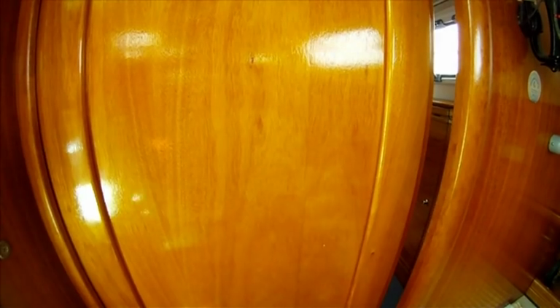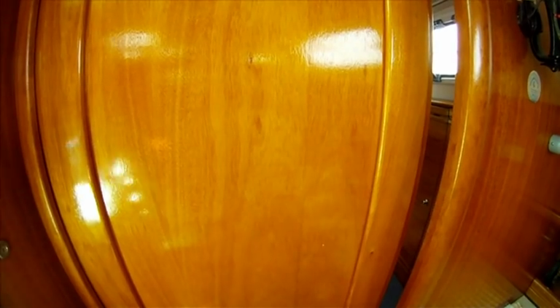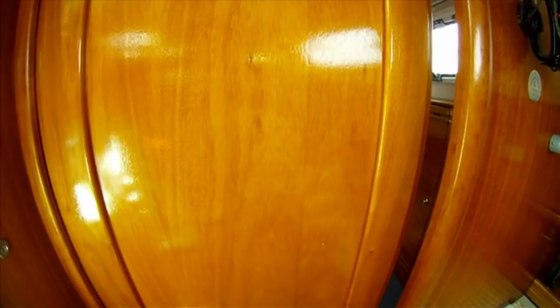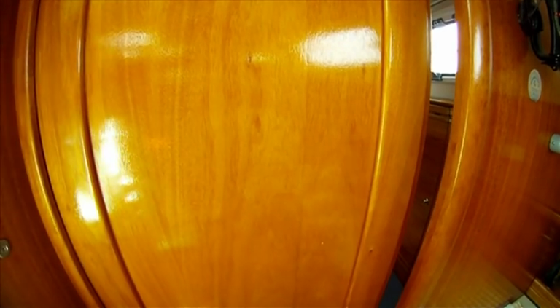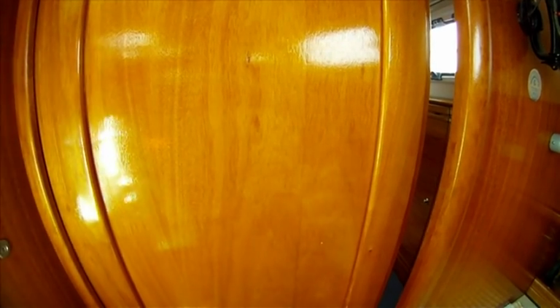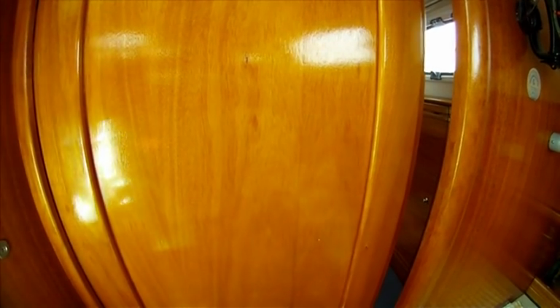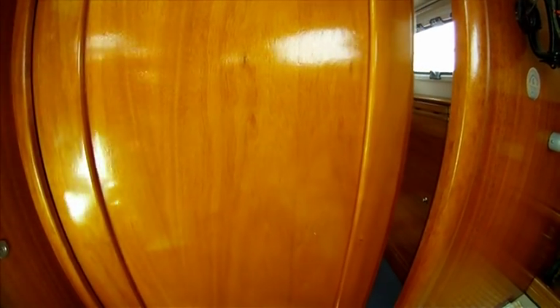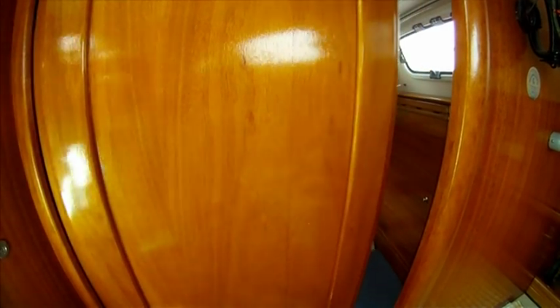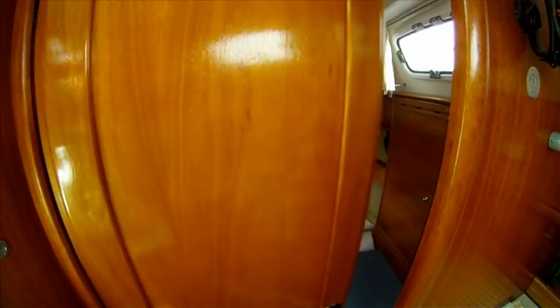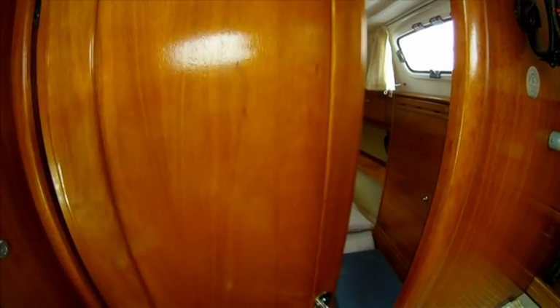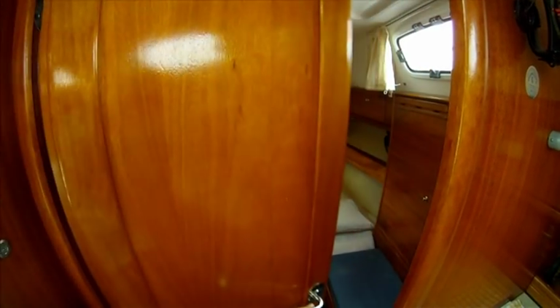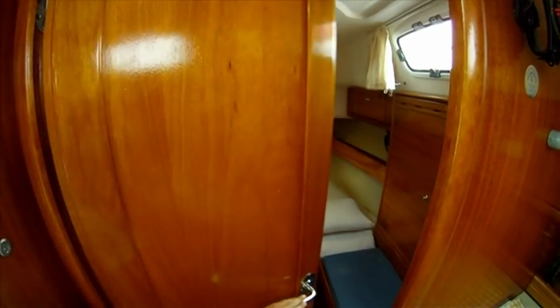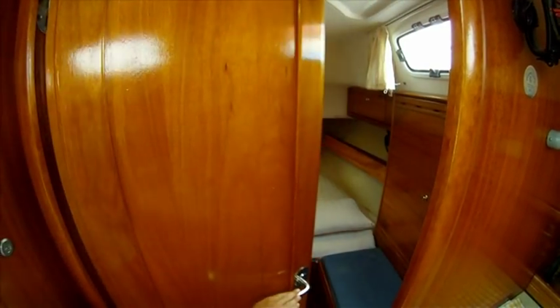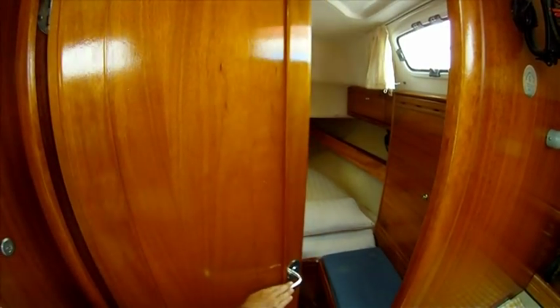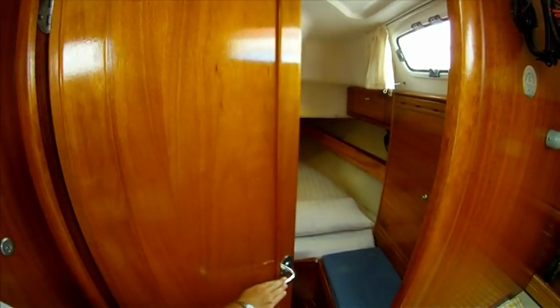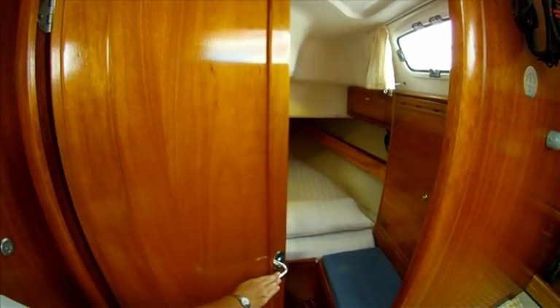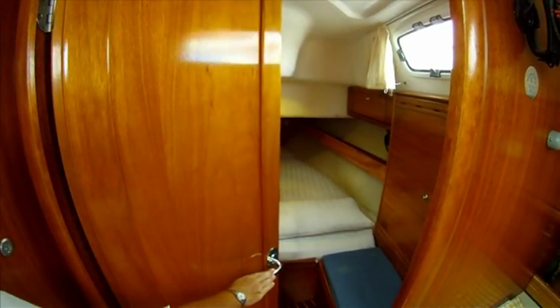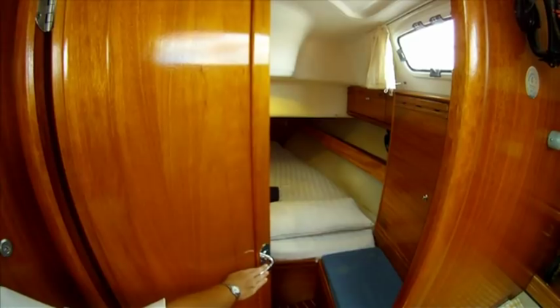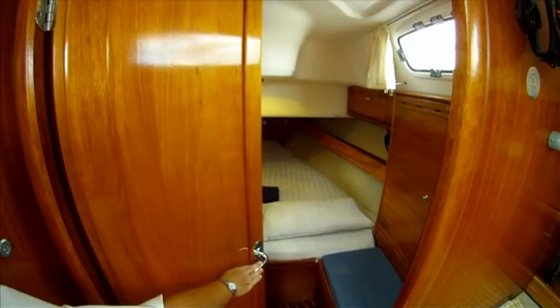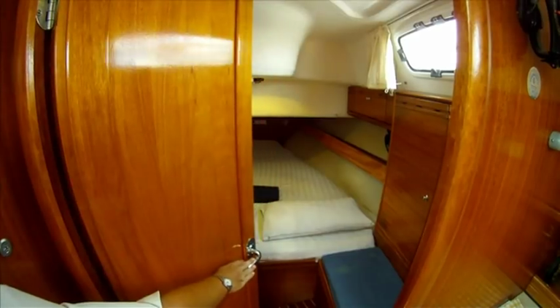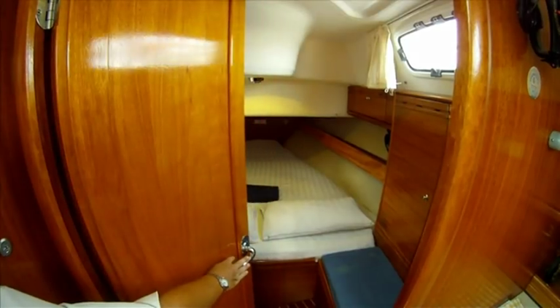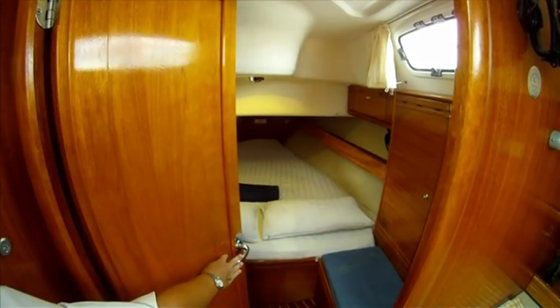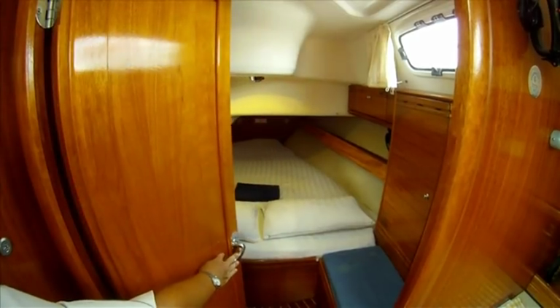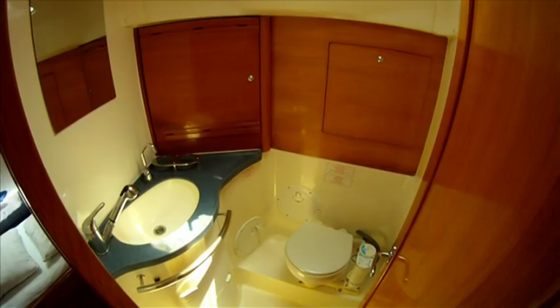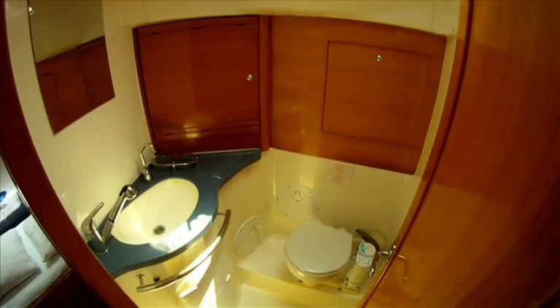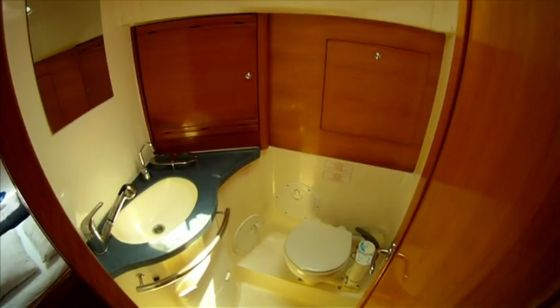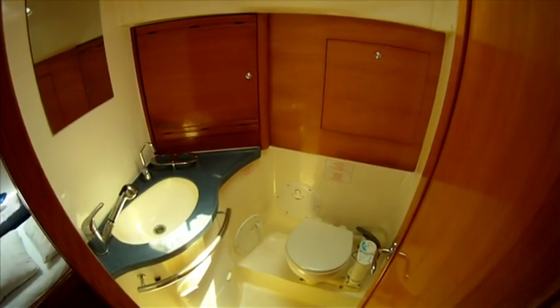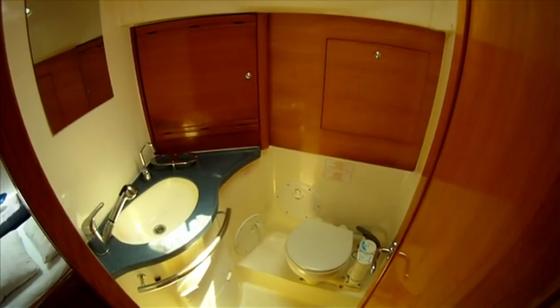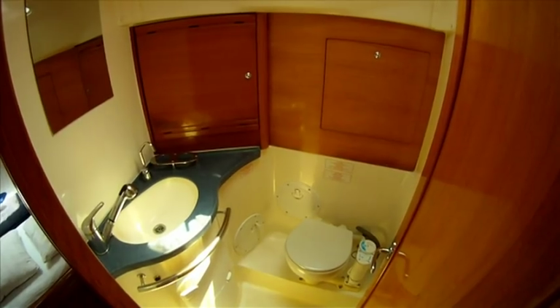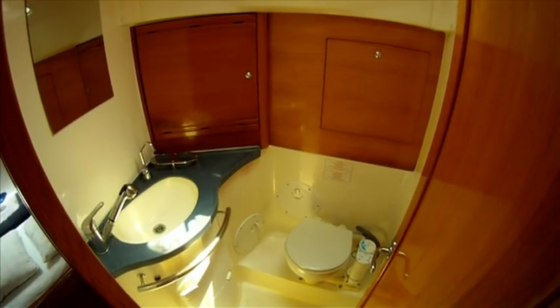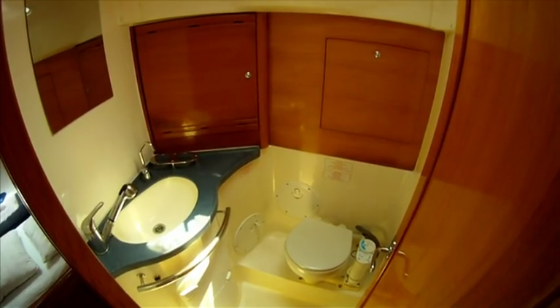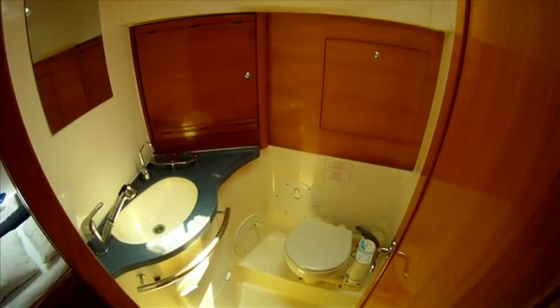Forward is a double V-berth with plenty of shelf space and natural light. This leads back to the bathroom.